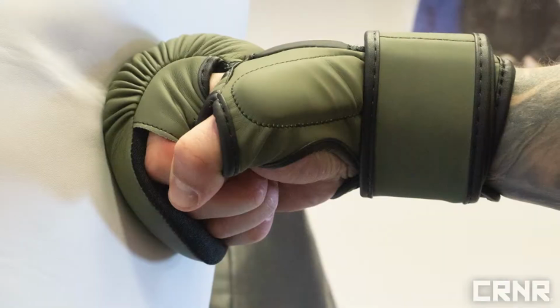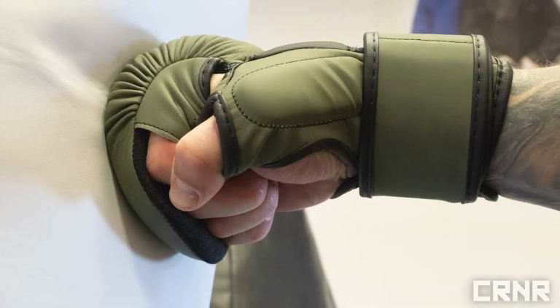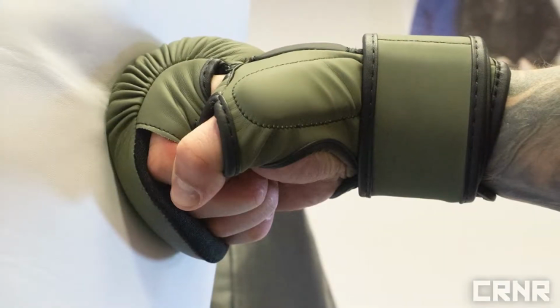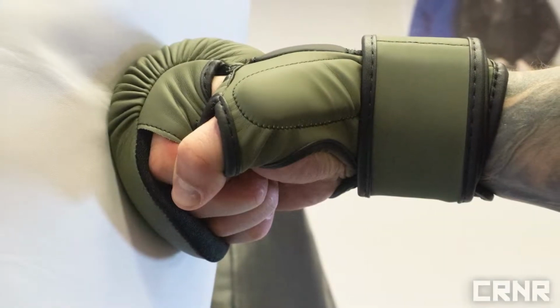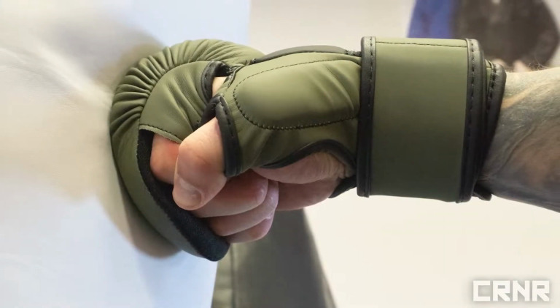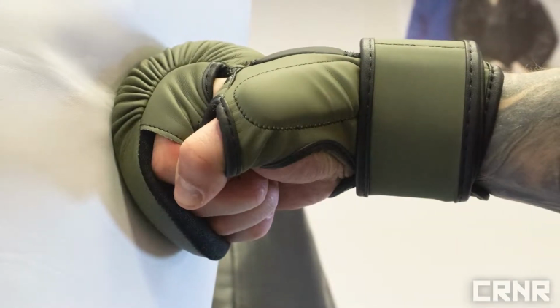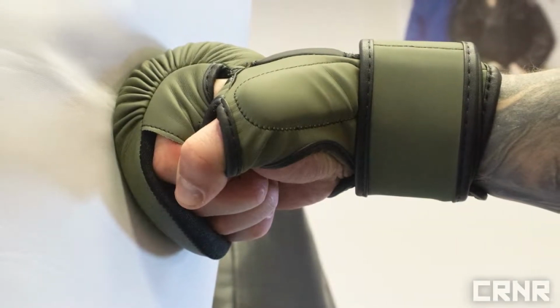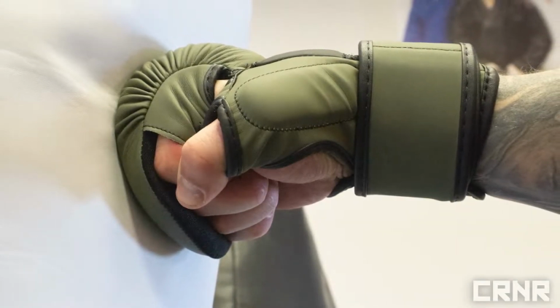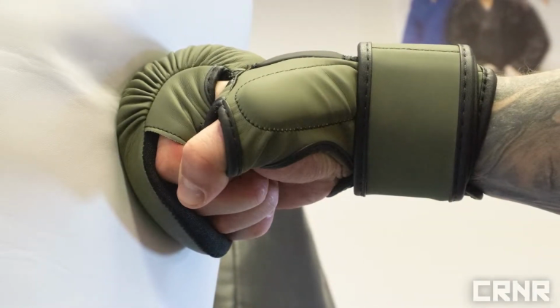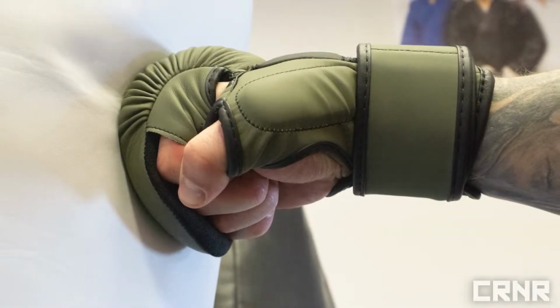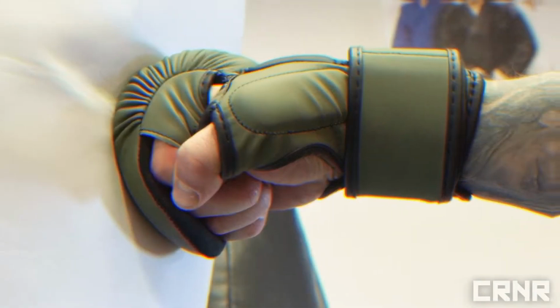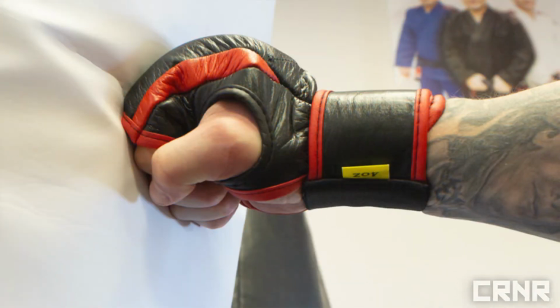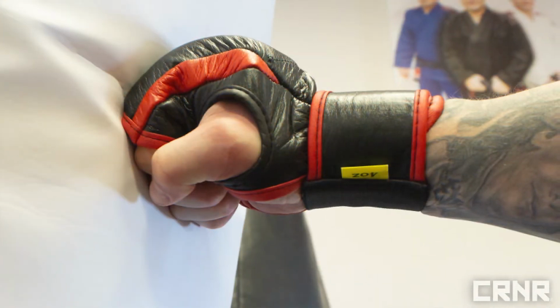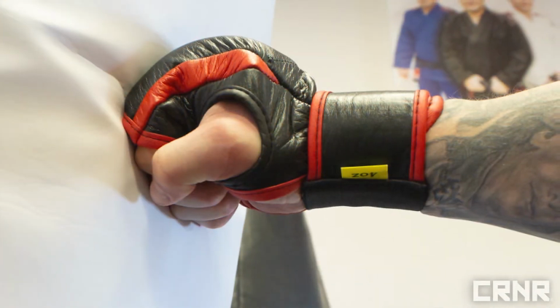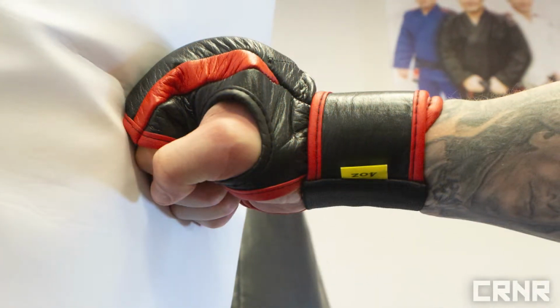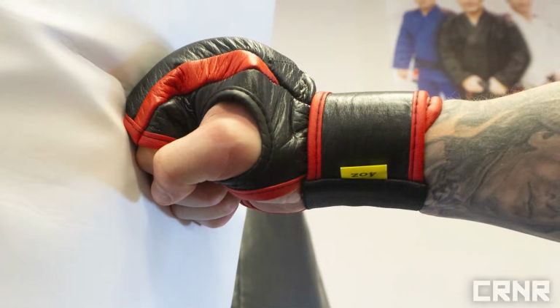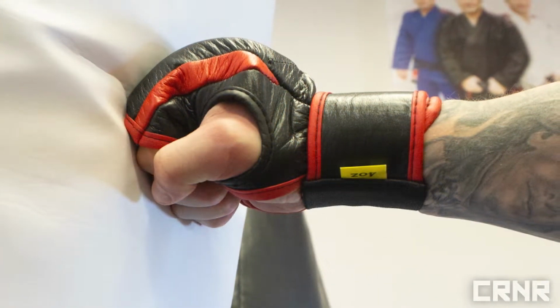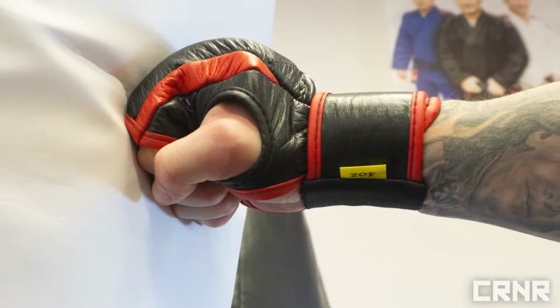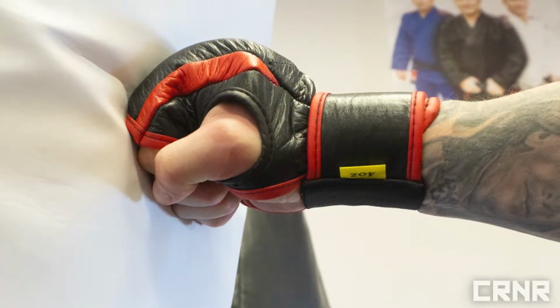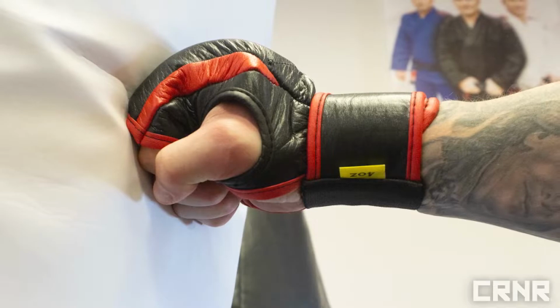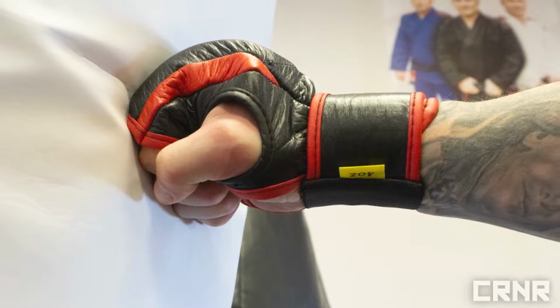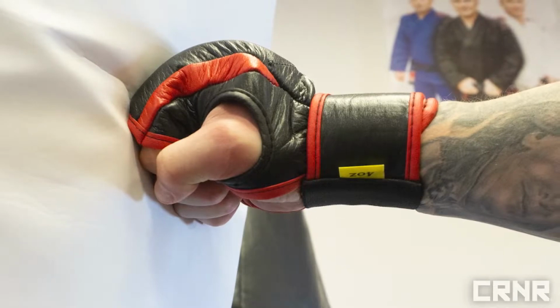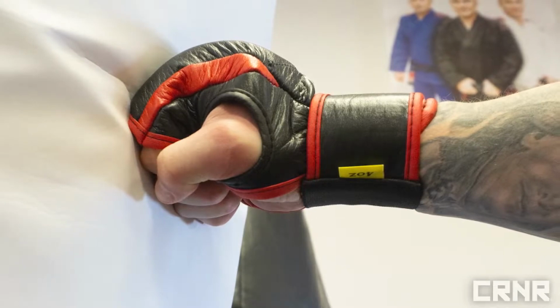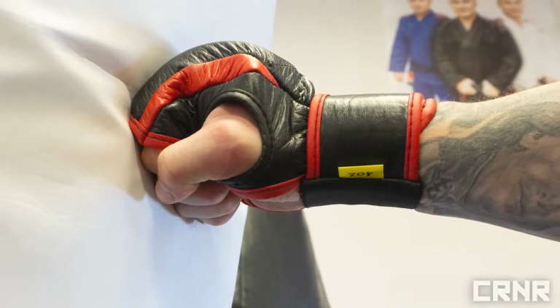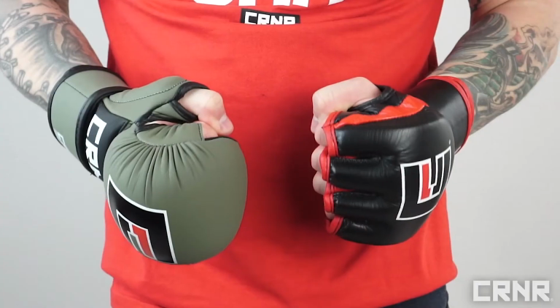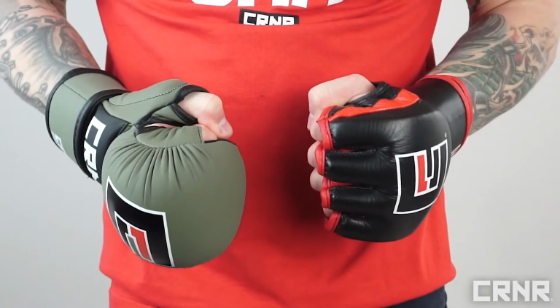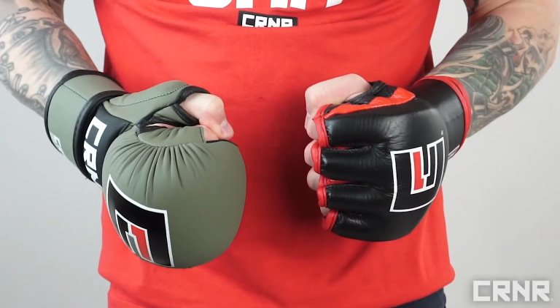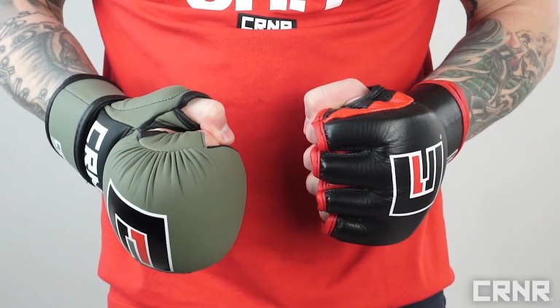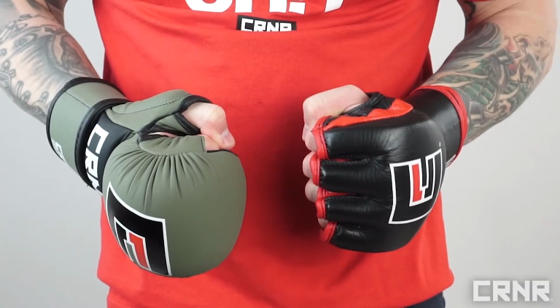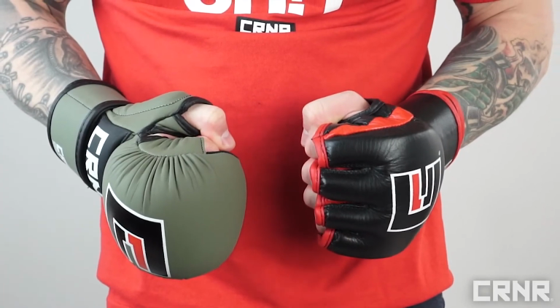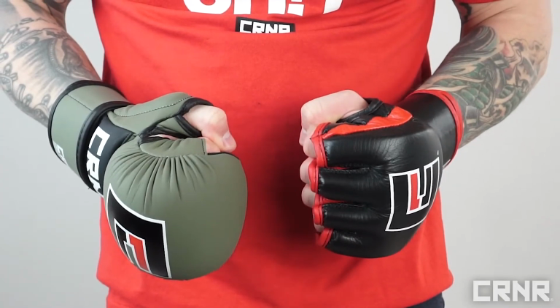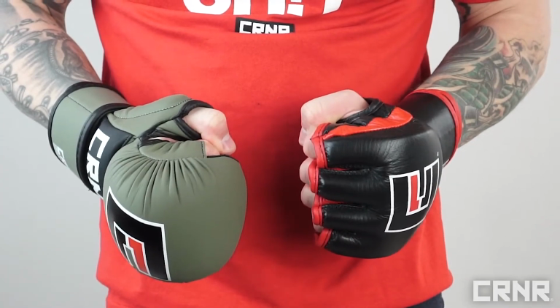Further, they offer the same protection for your hands while hitting the heavy bag or pads, reducing the chances of scraping or cutting your knuckles open.